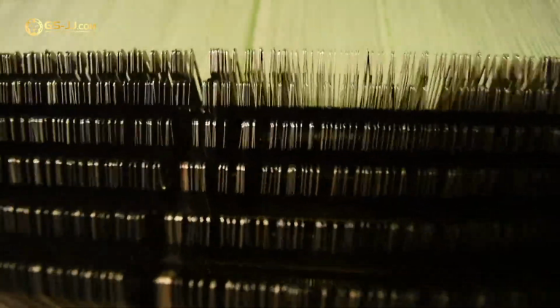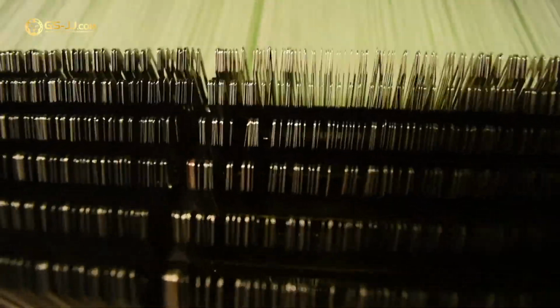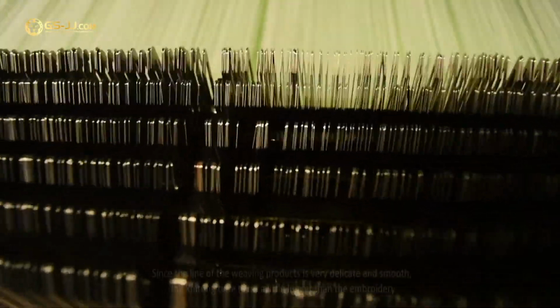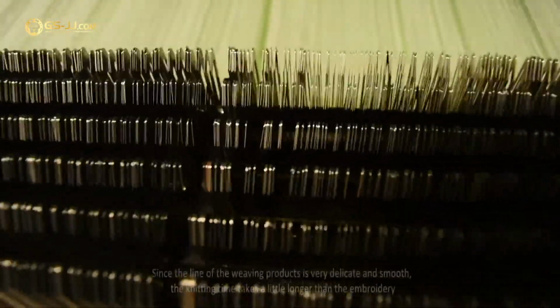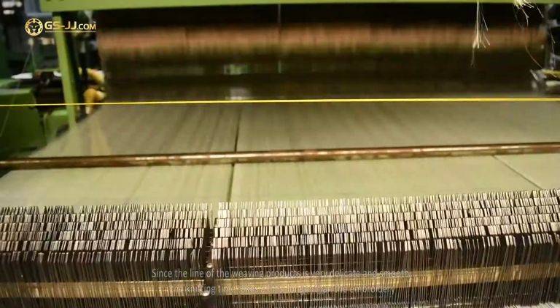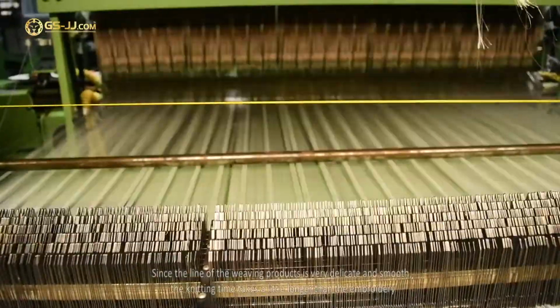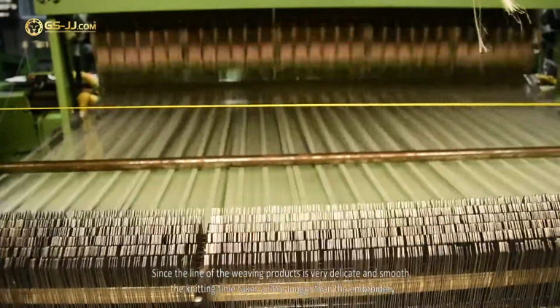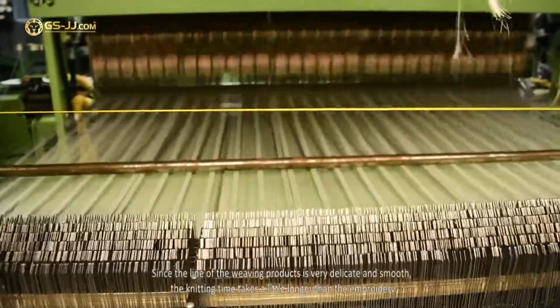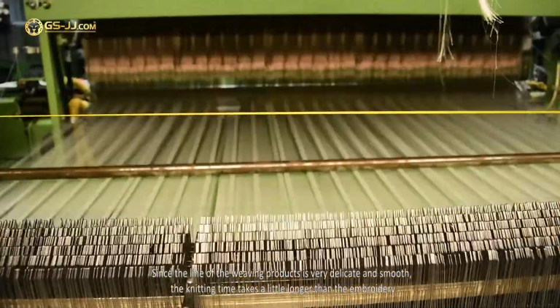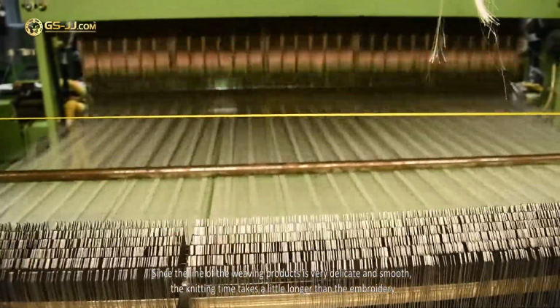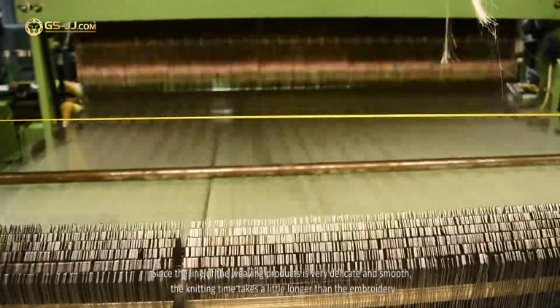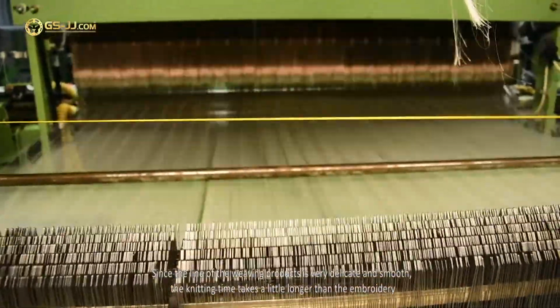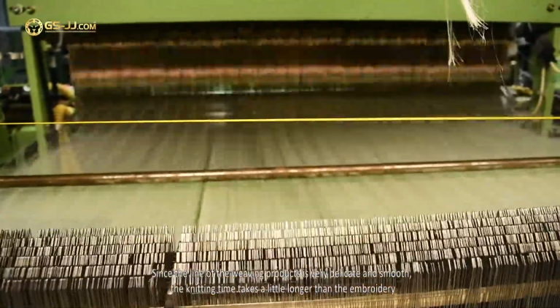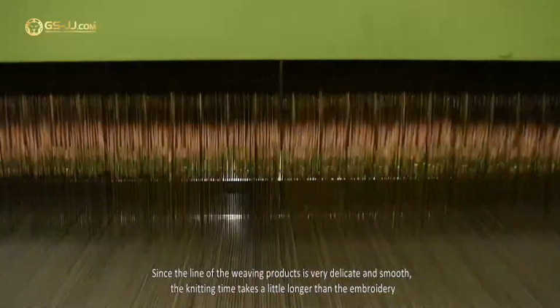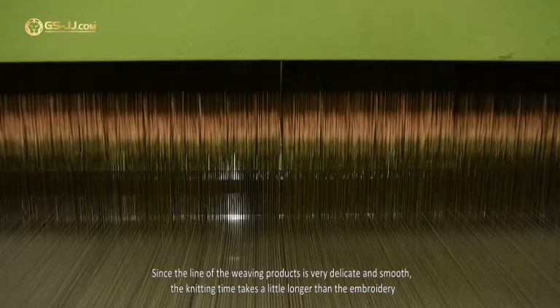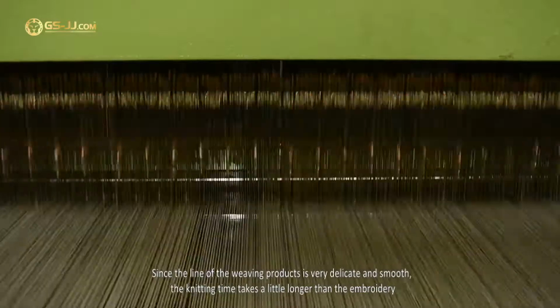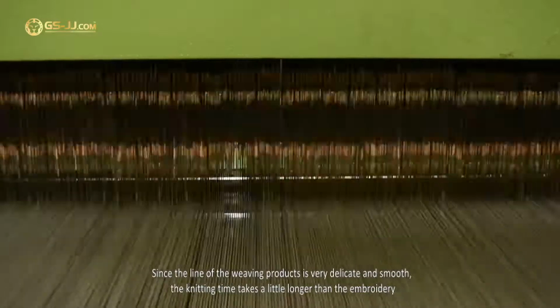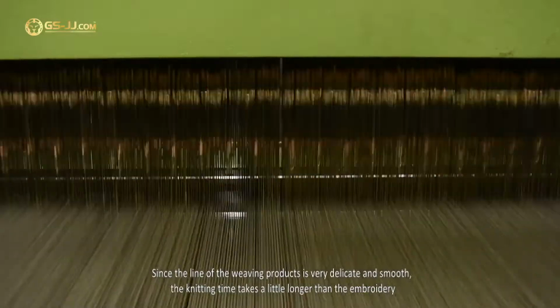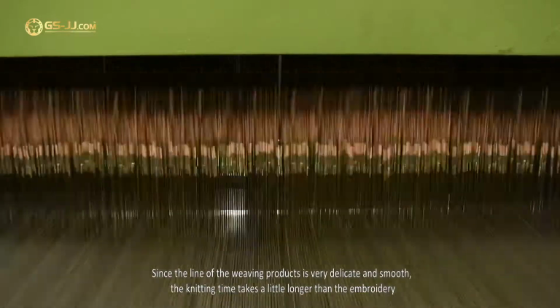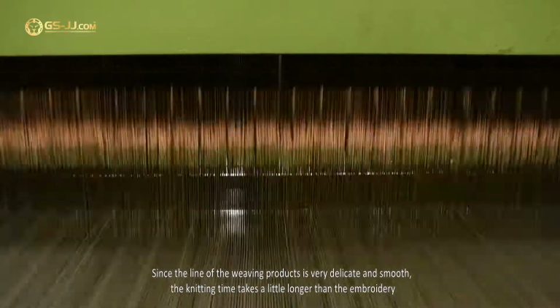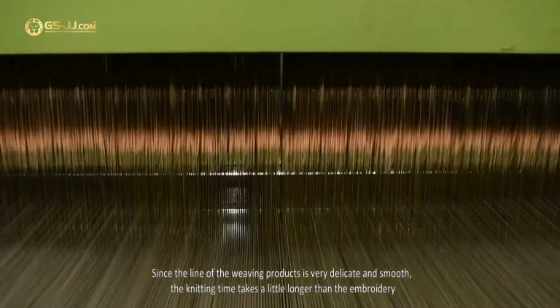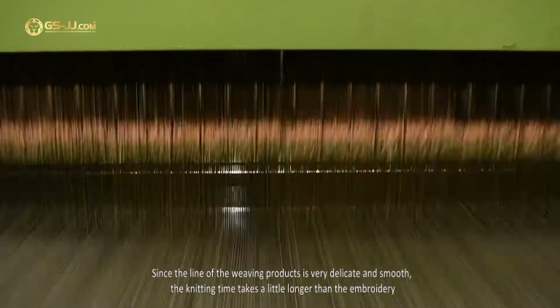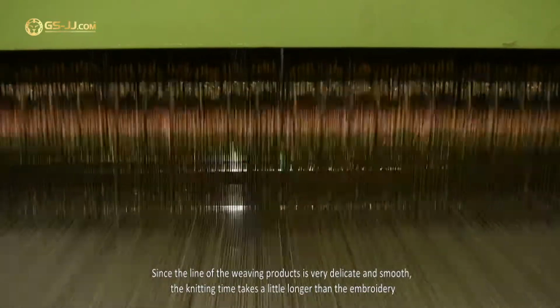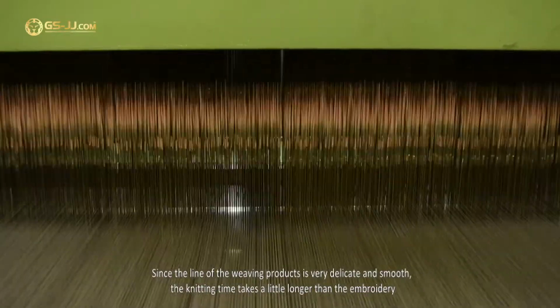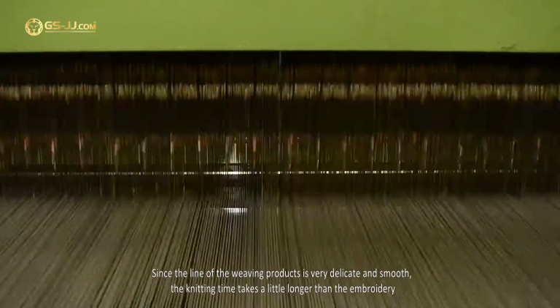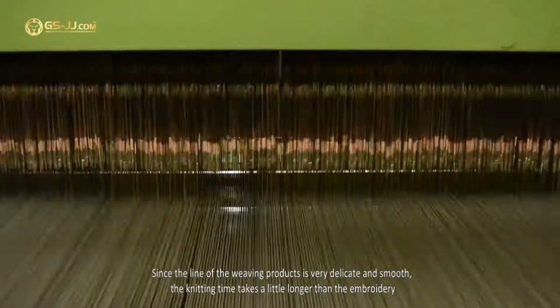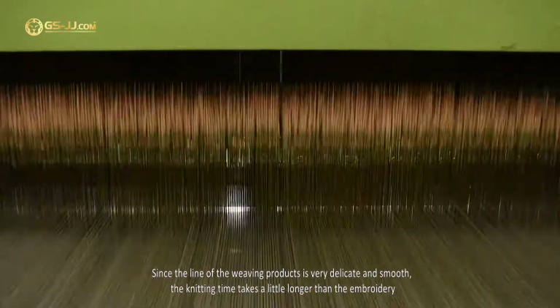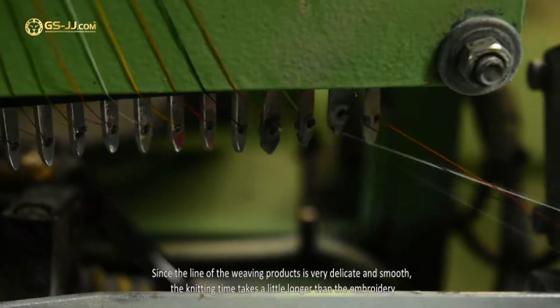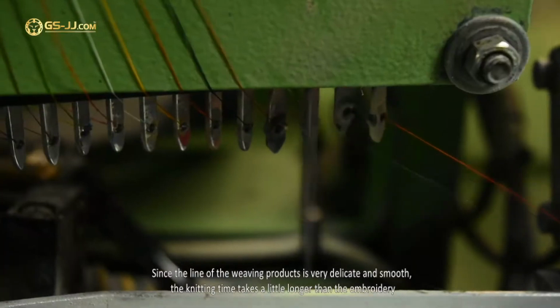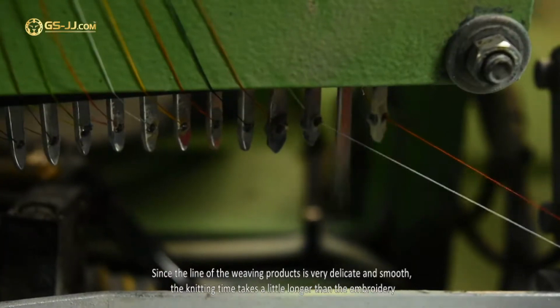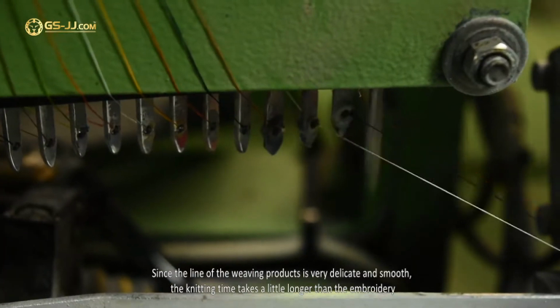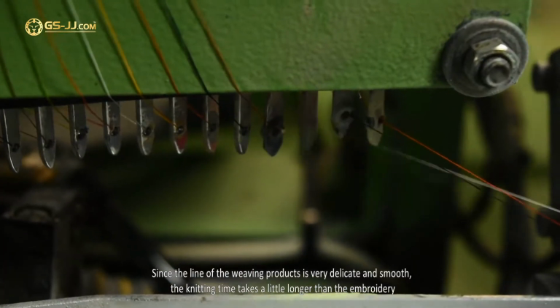Since the line of the woven products is very delicate and smooth, the knitting time takes a little longer than the embroidery.